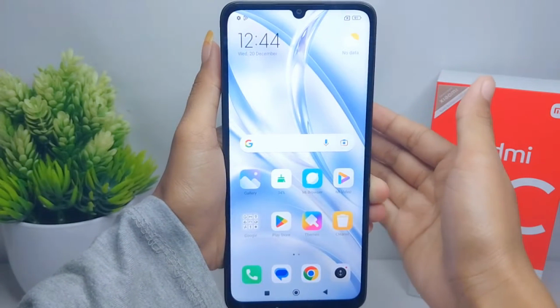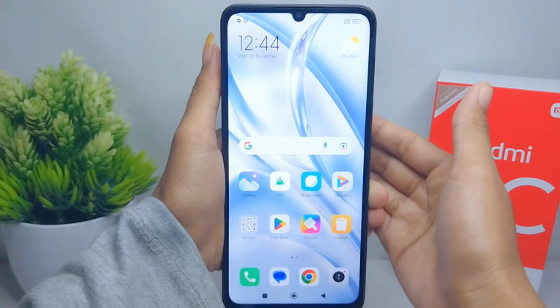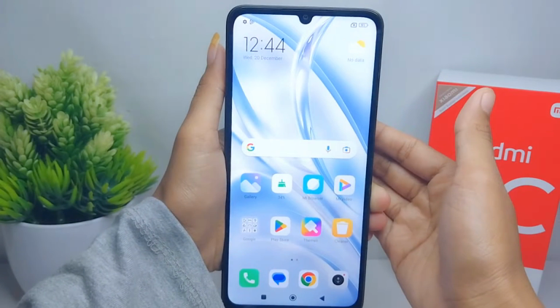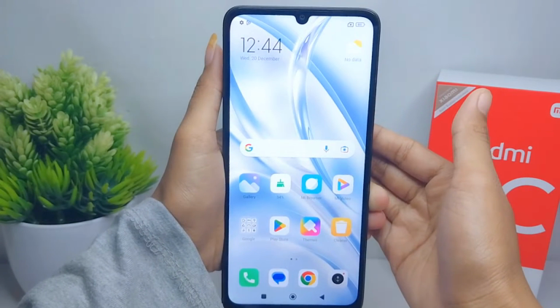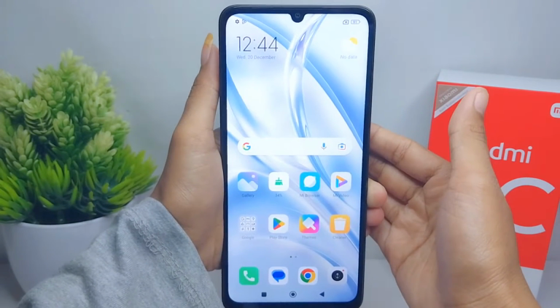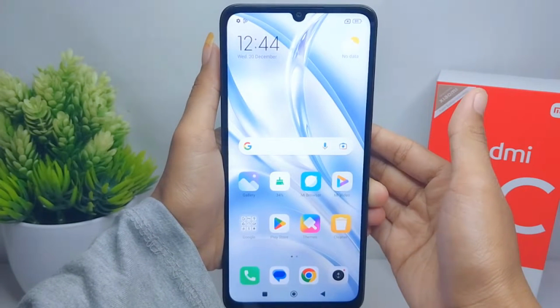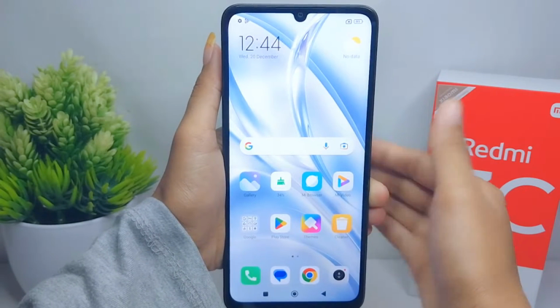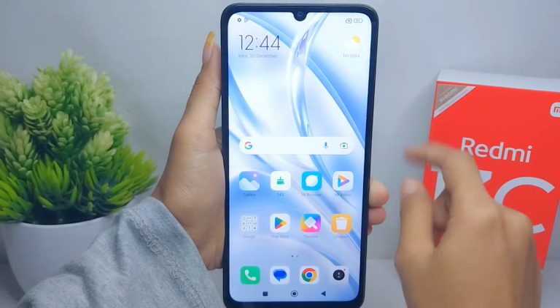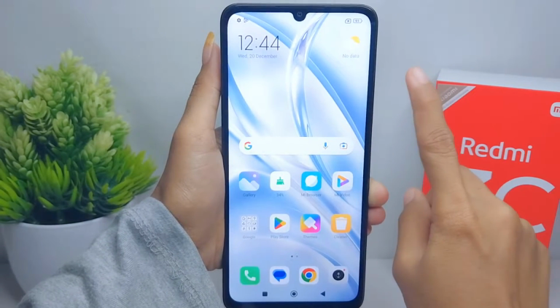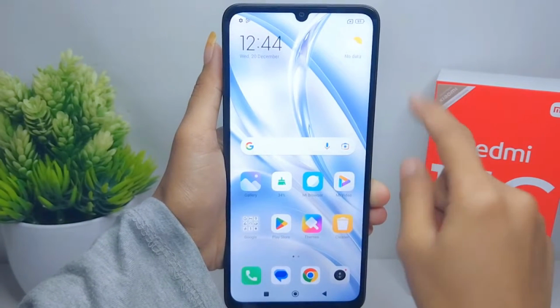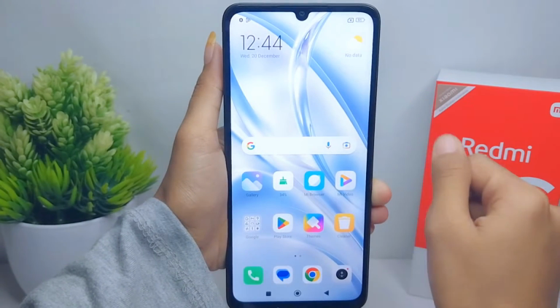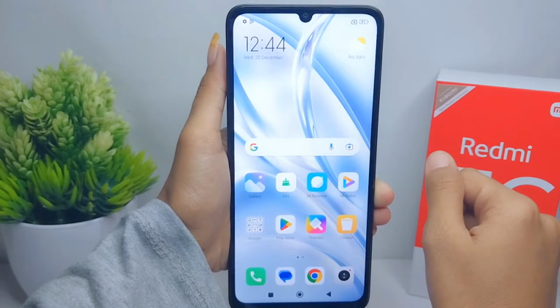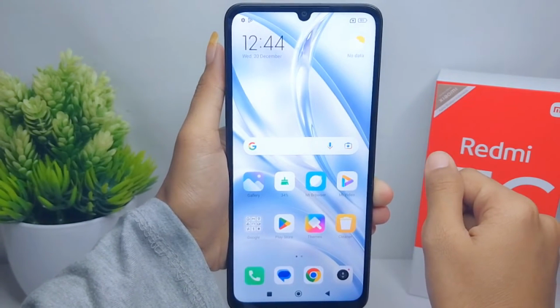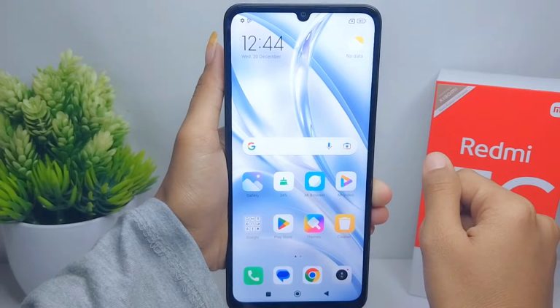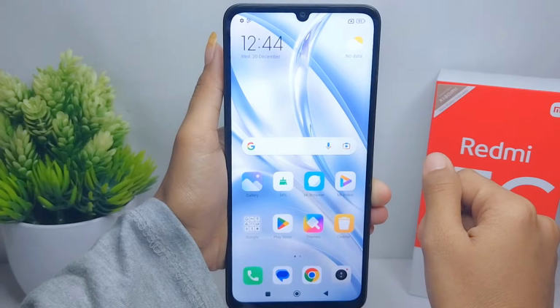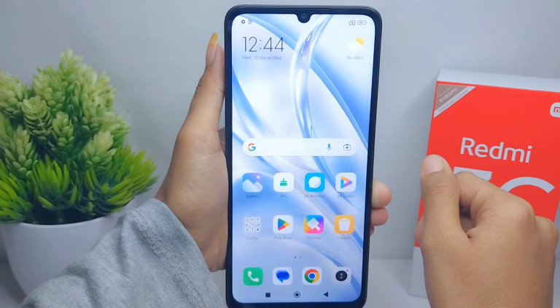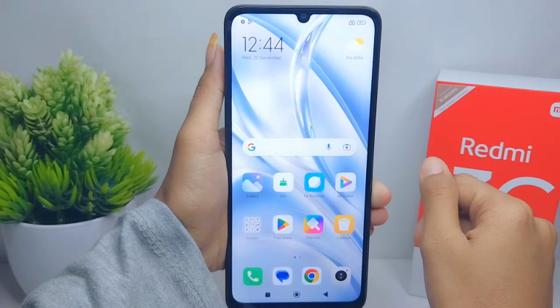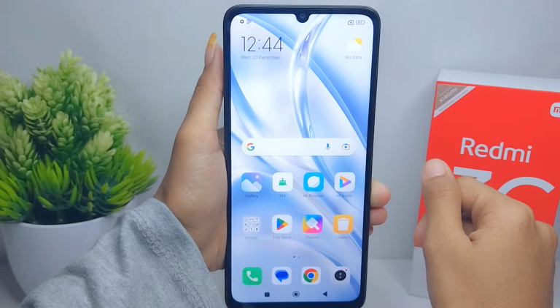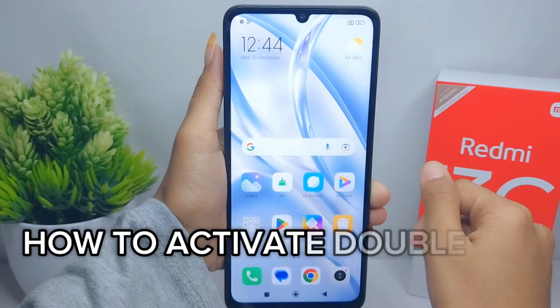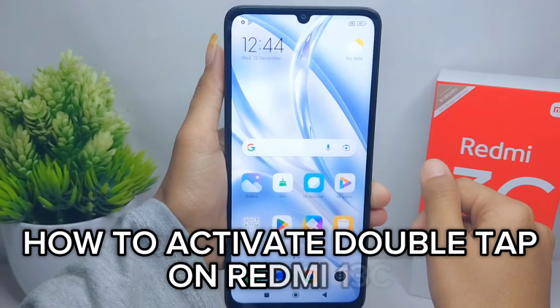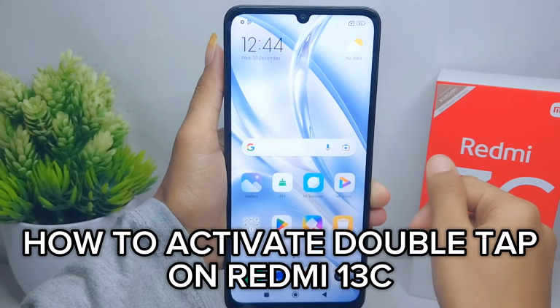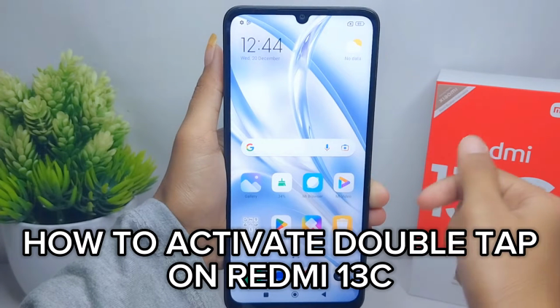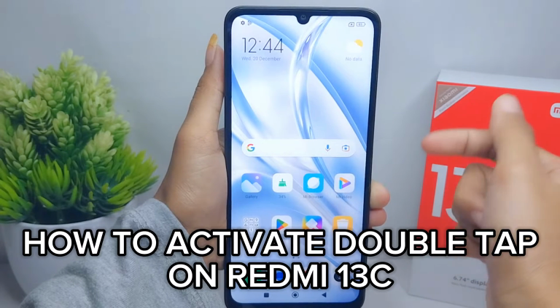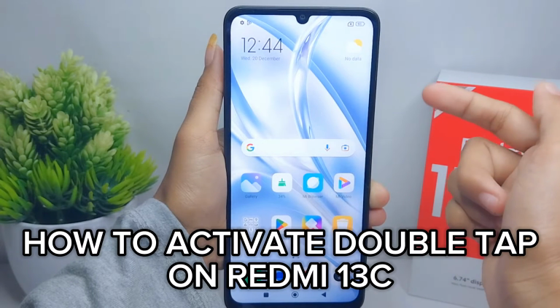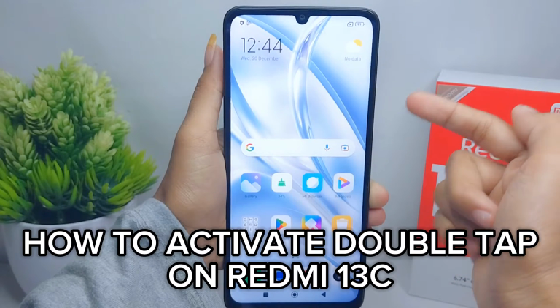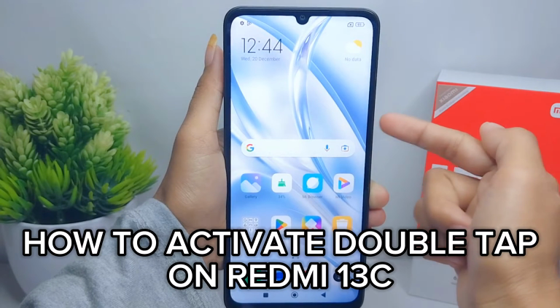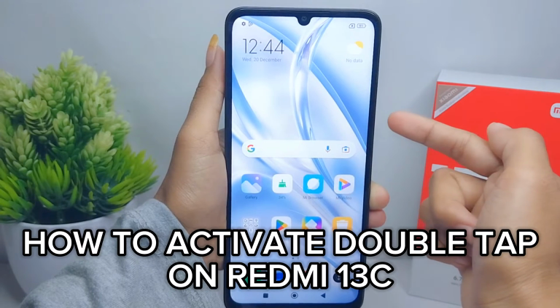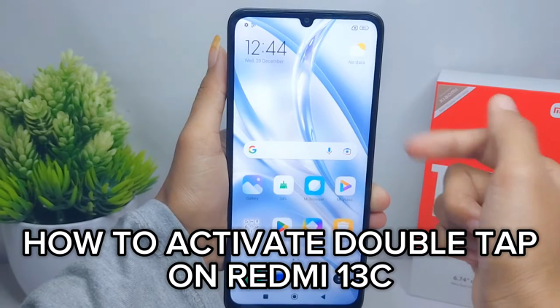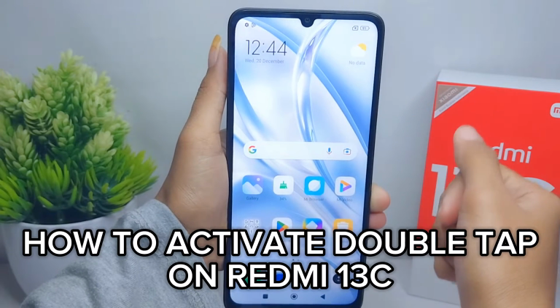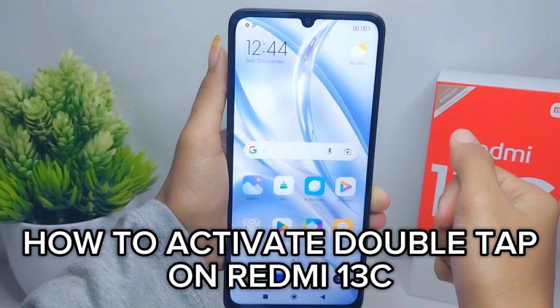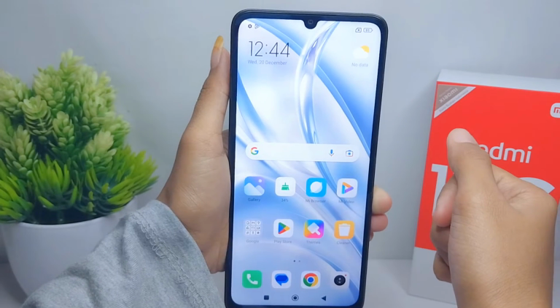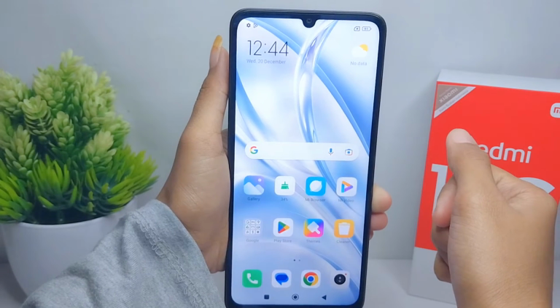Hello everyone, here I want to provide a tutorial on how to activate double tap on a Redmi 13C device.